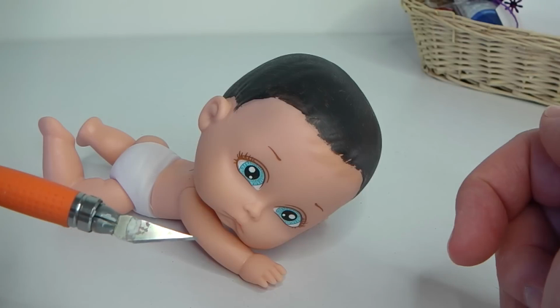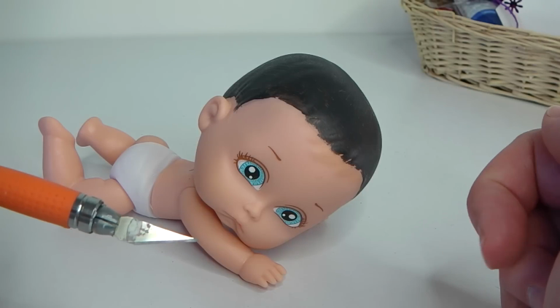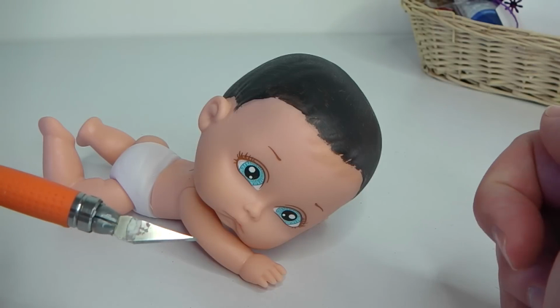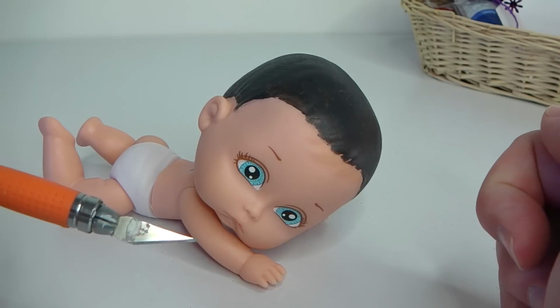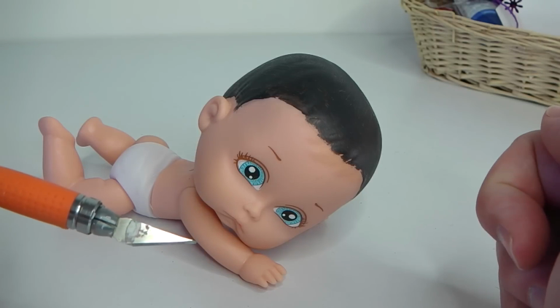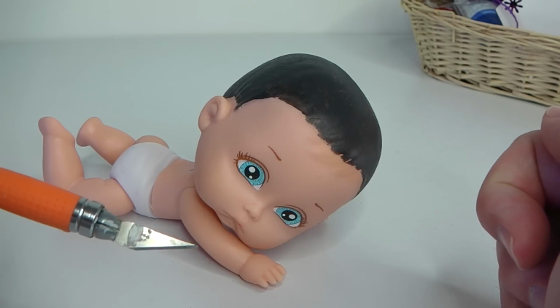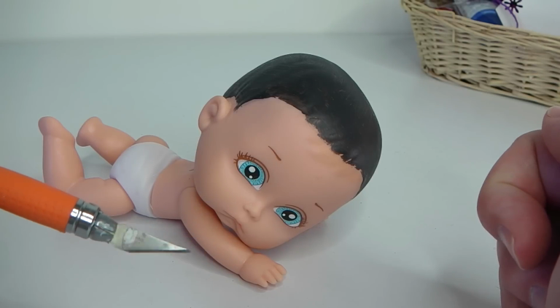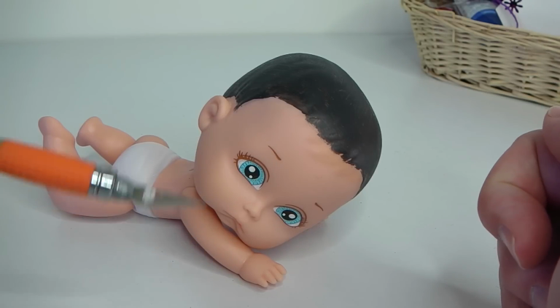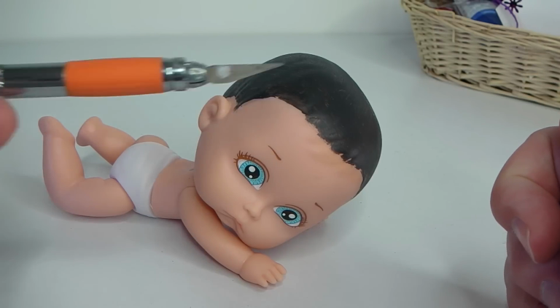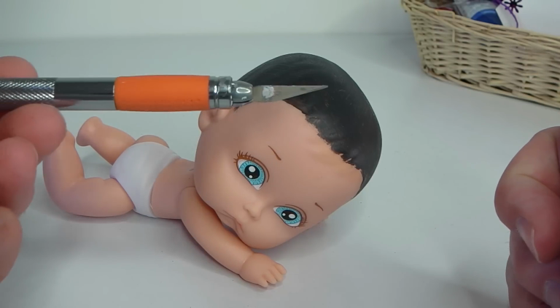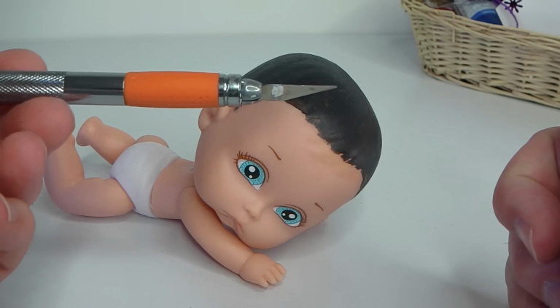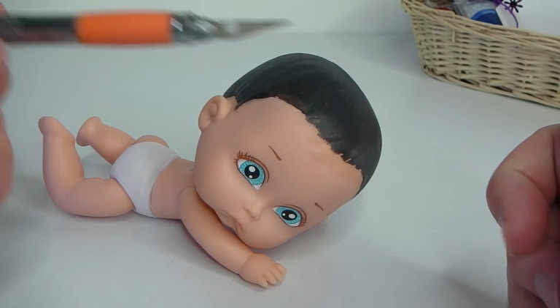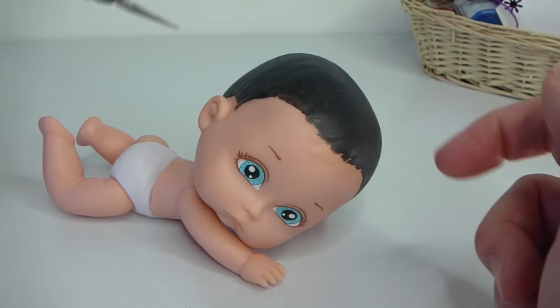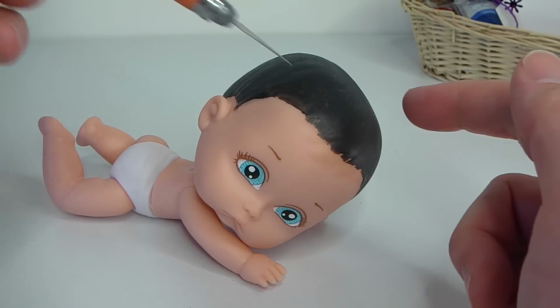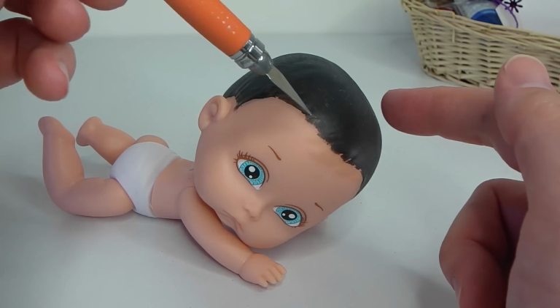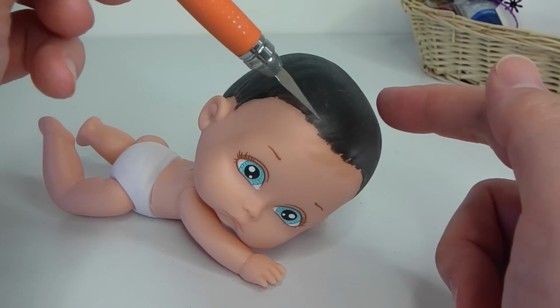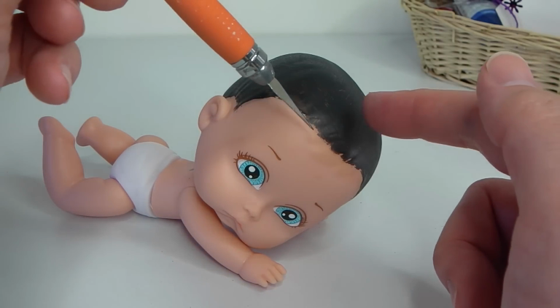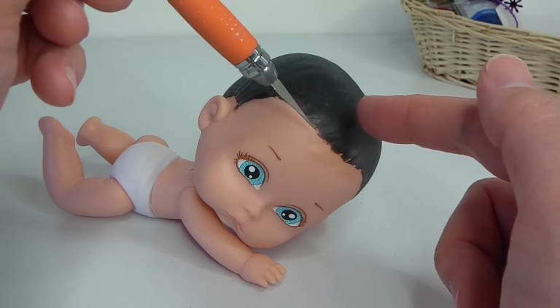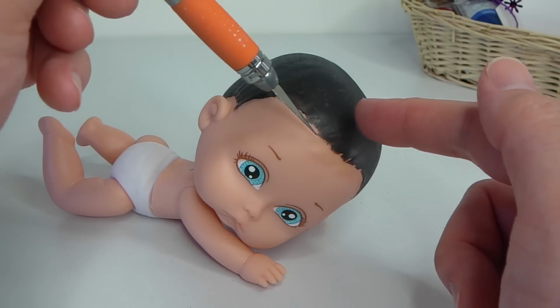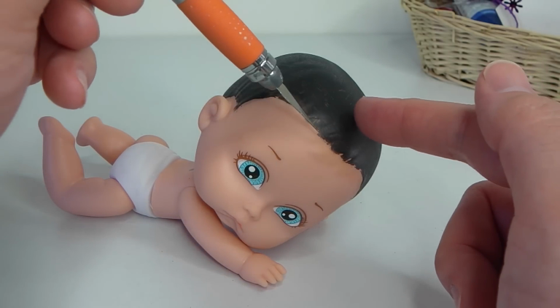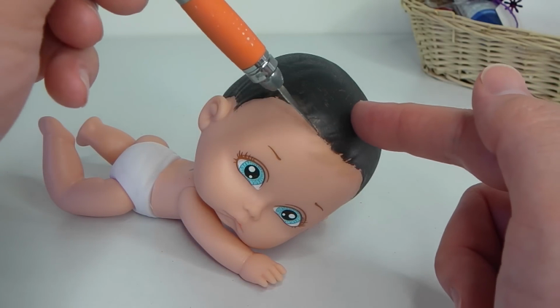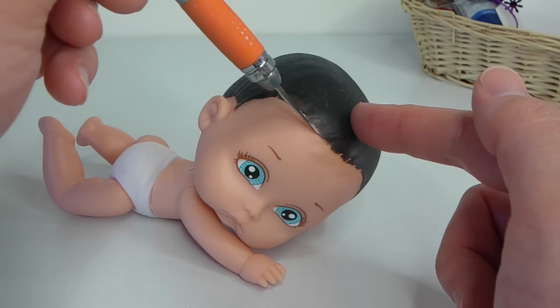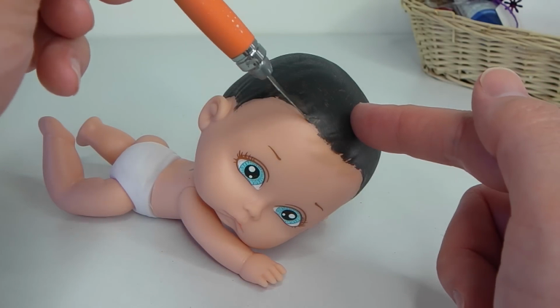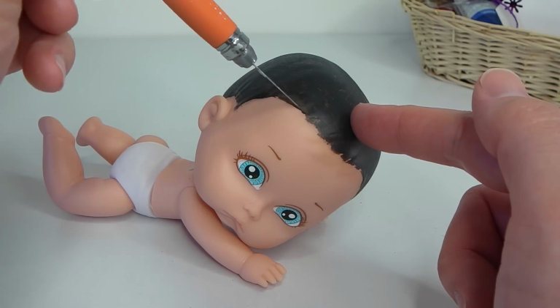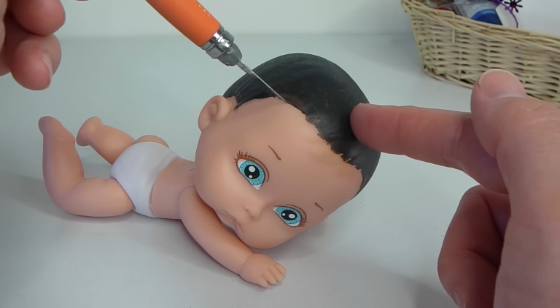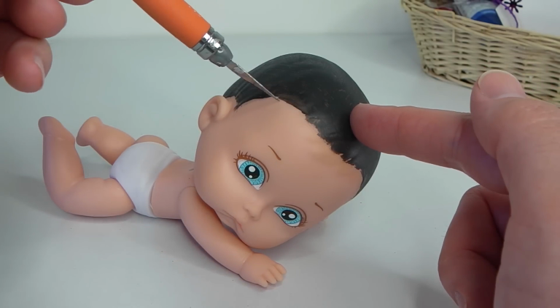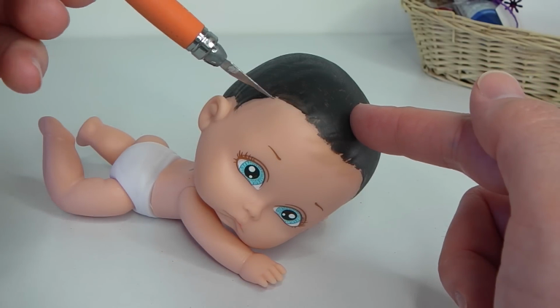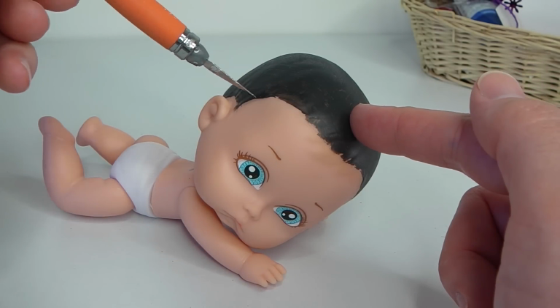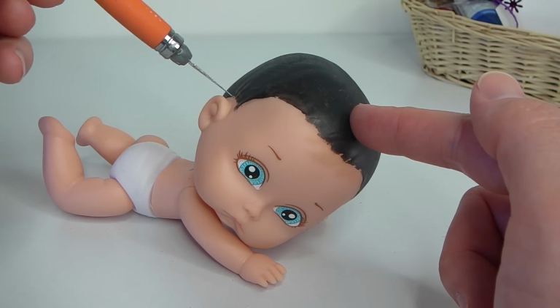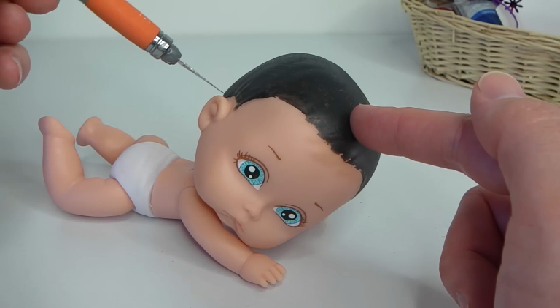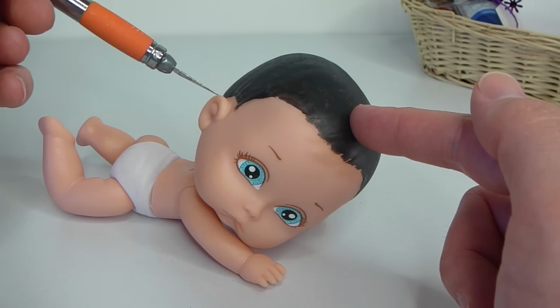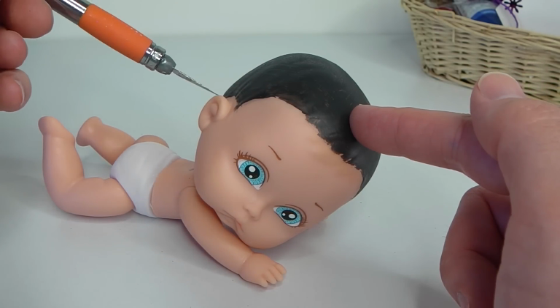Now that the paint is dry, what I'm going to do is get my craft knife and I'm just going to go around the hairline of the black and cut the top of her head off.